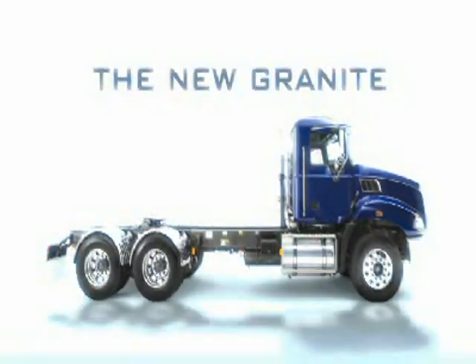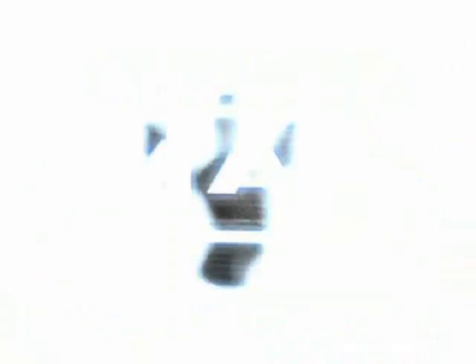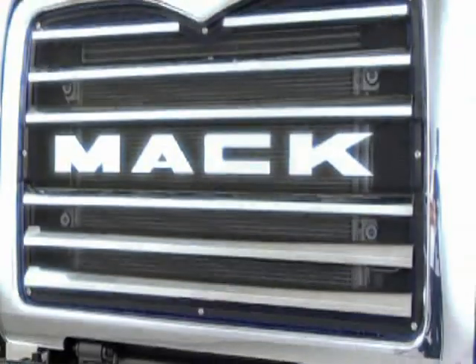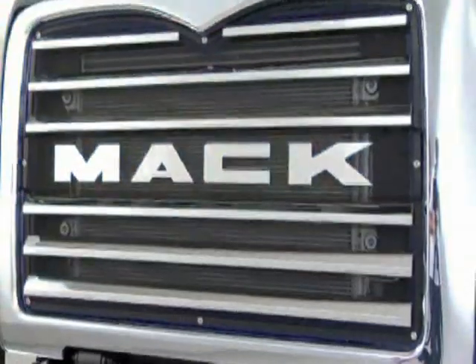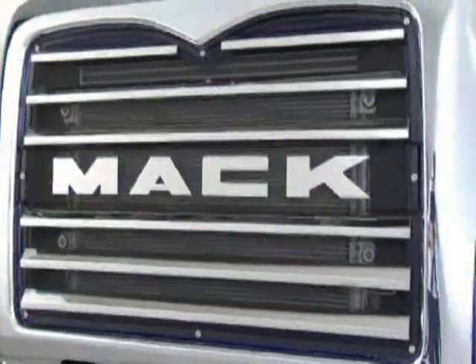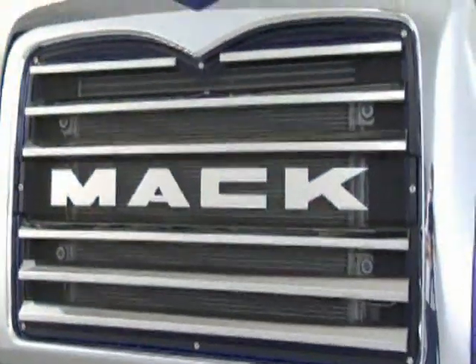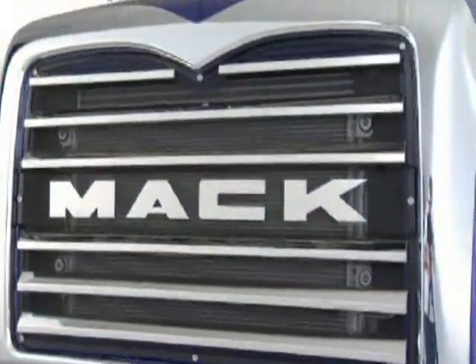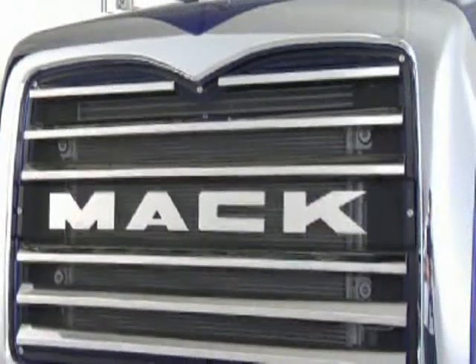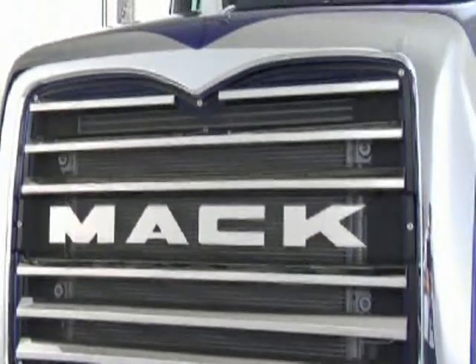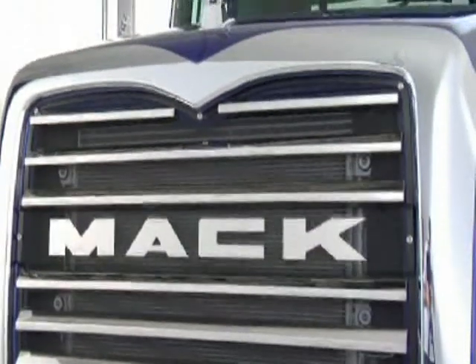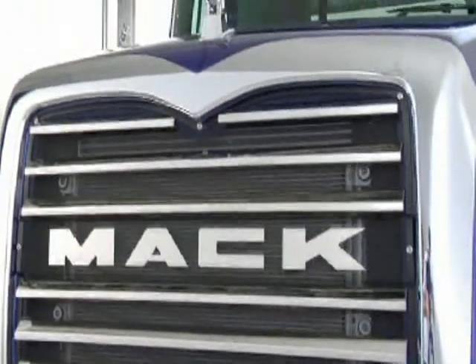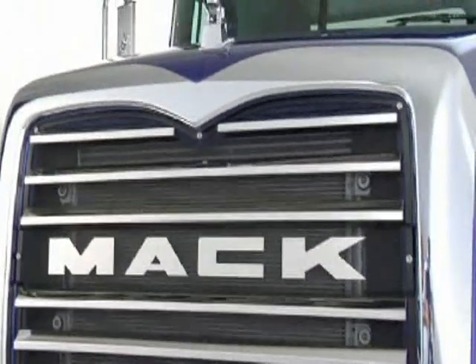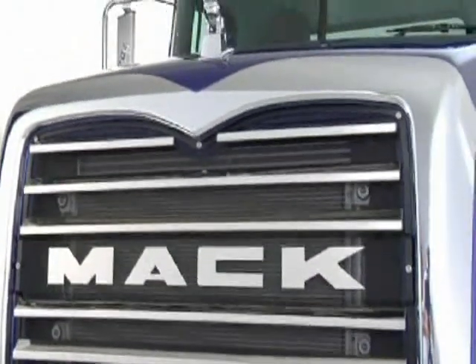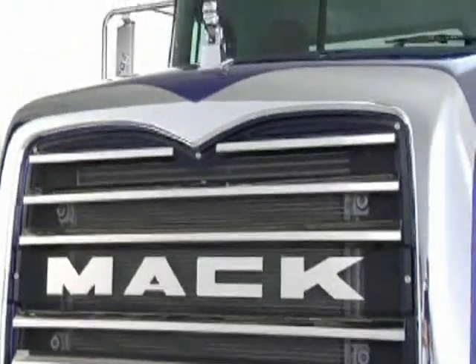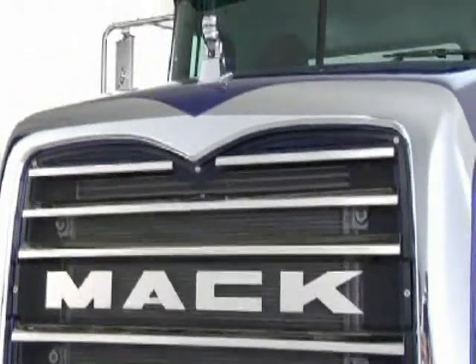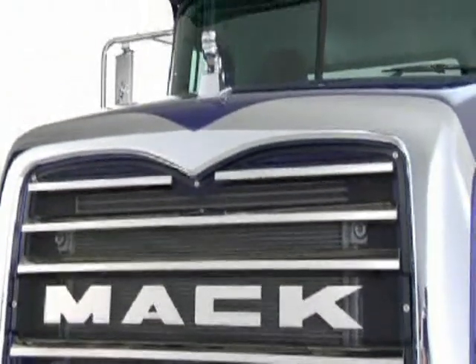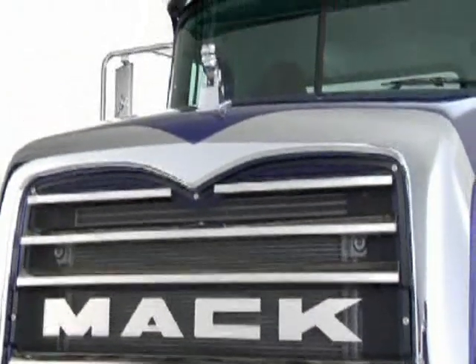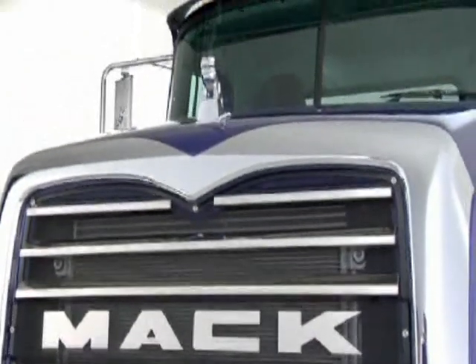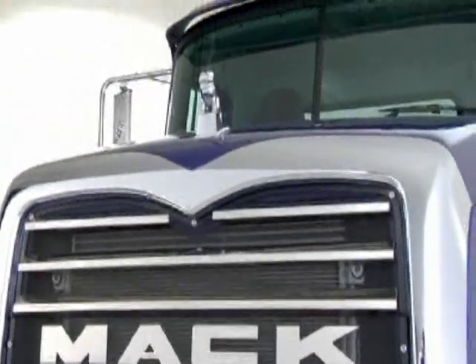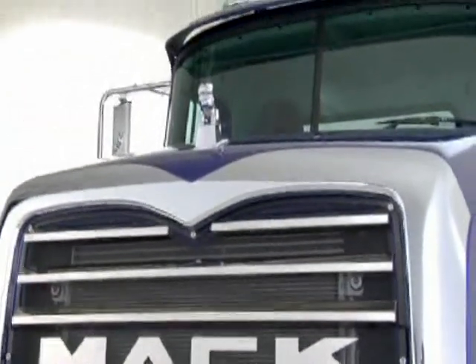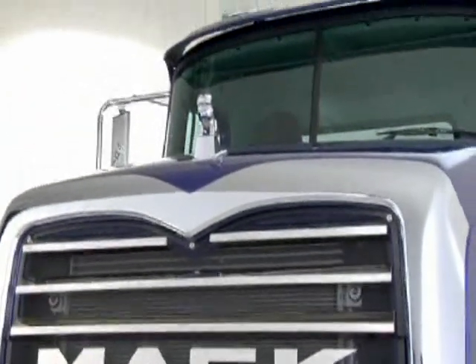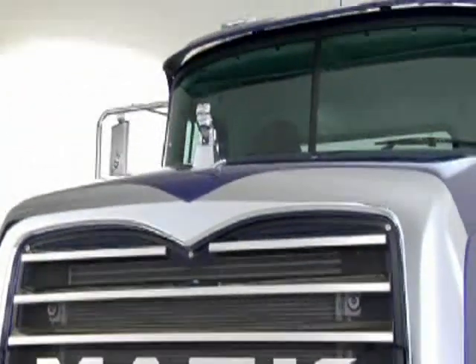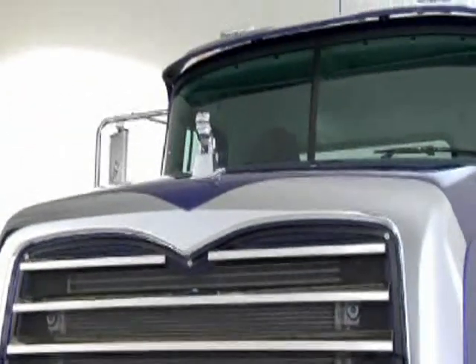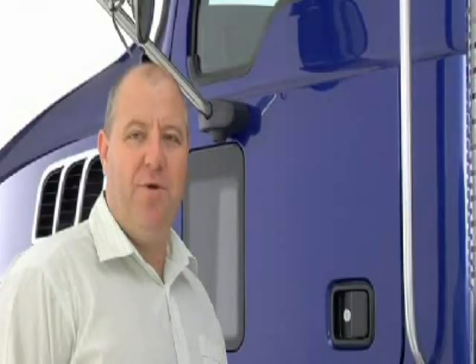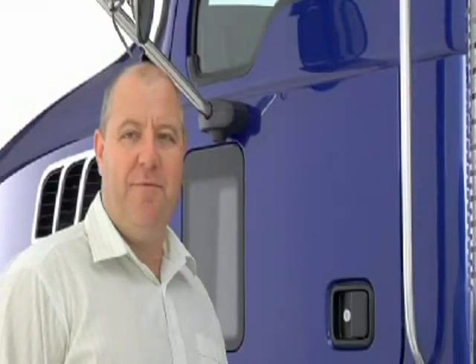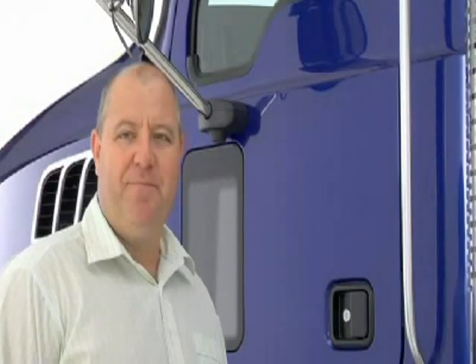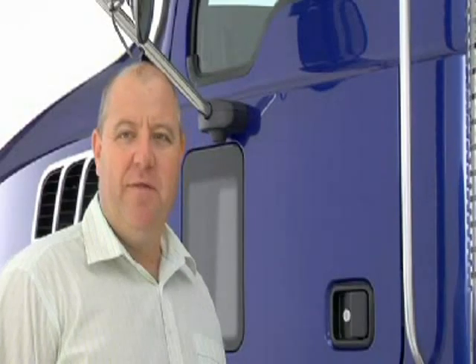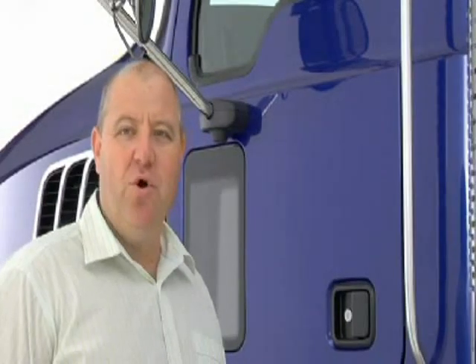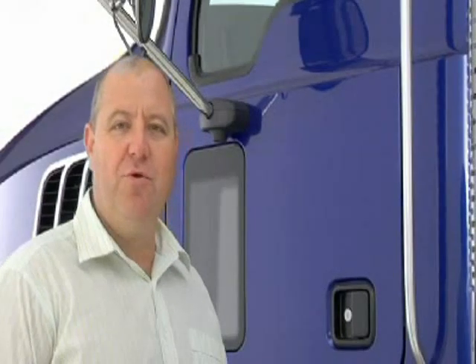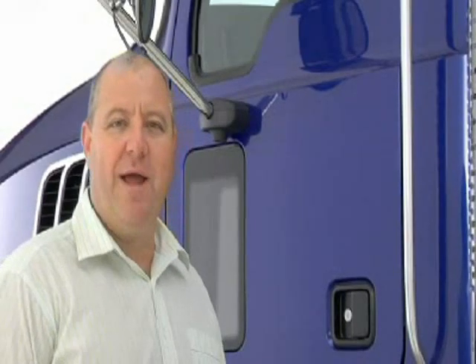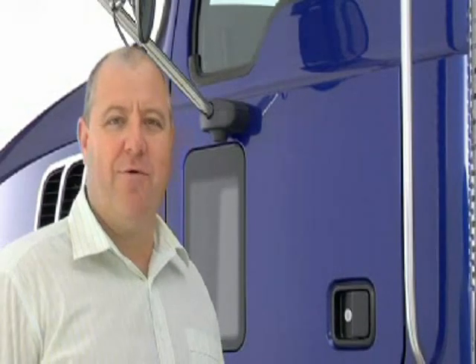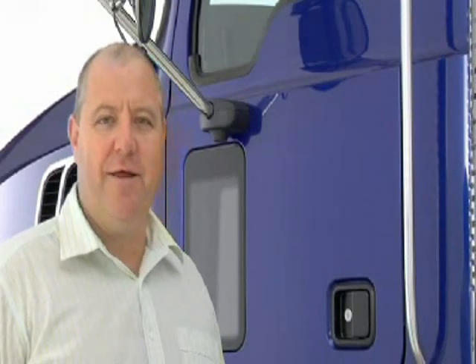If we sent the old Value Liner, Fleet Liner and Vision to the gym, the result would be this beauty — the all-new Mack Granite.